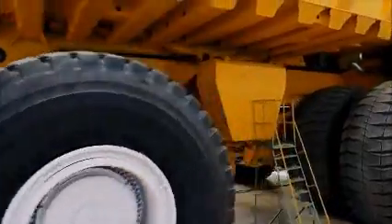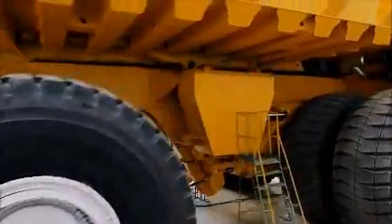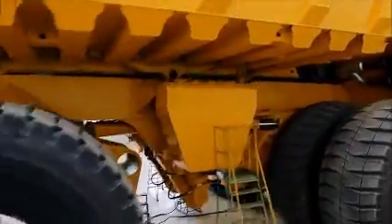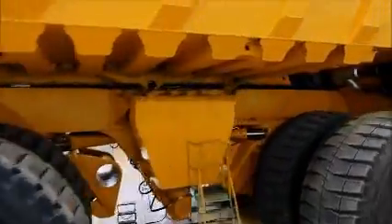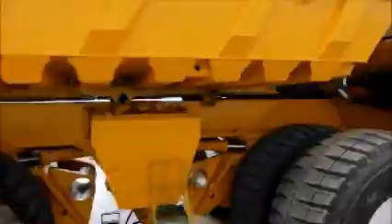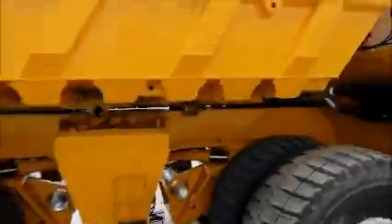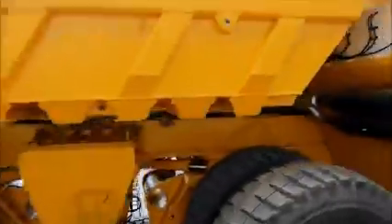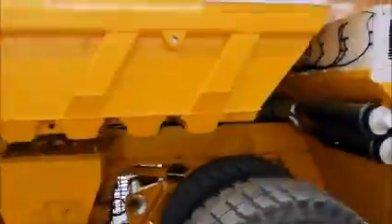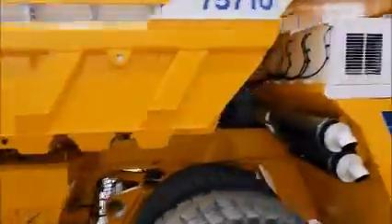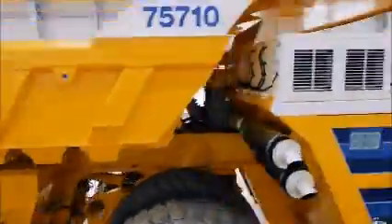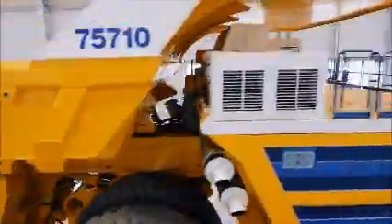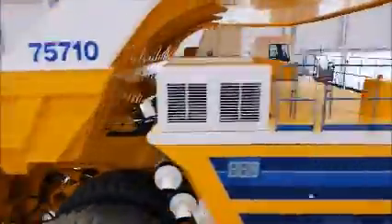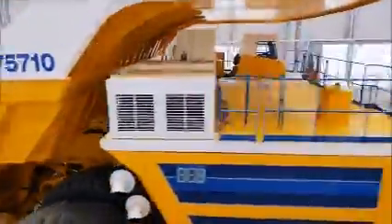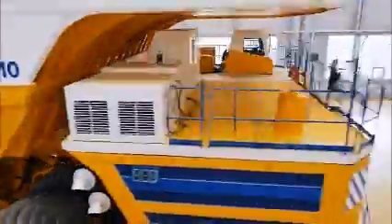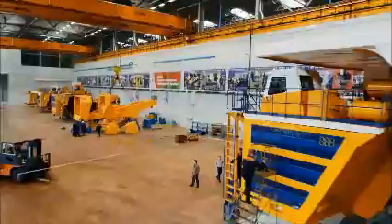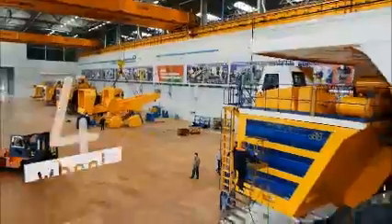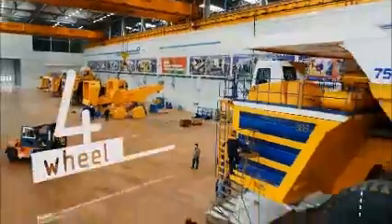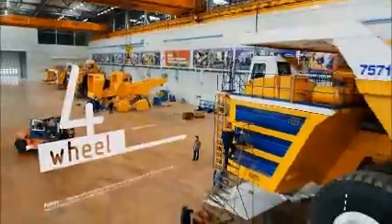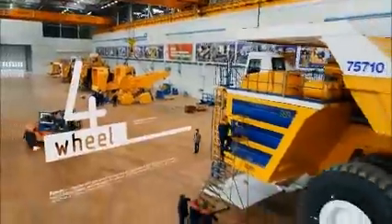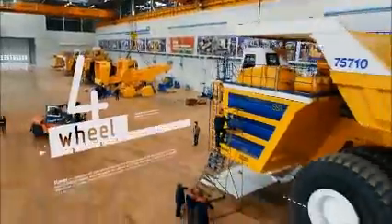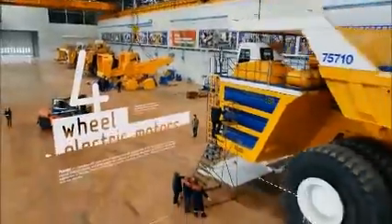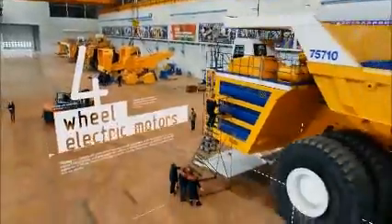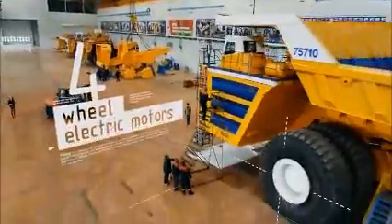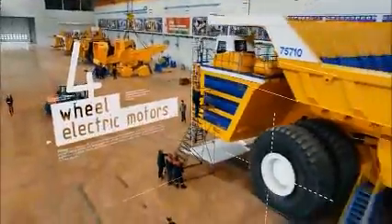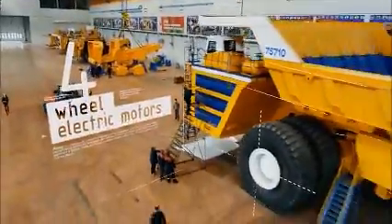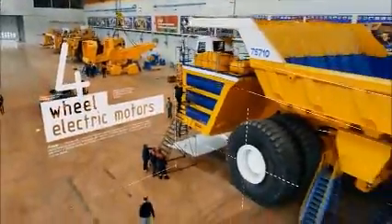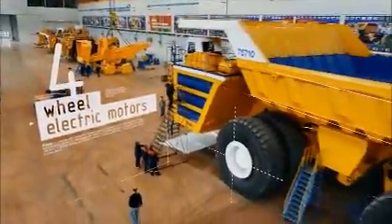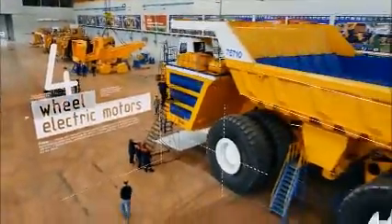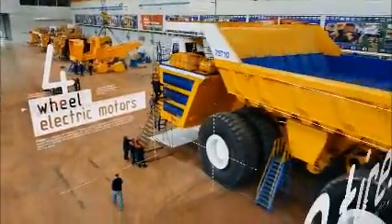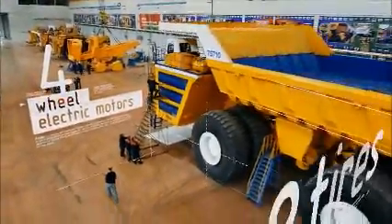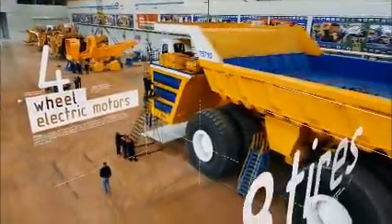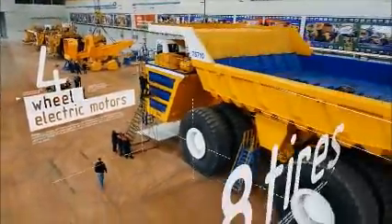Two diesel generators, four wheel electric motors, eight tires, 4600 horsepower.